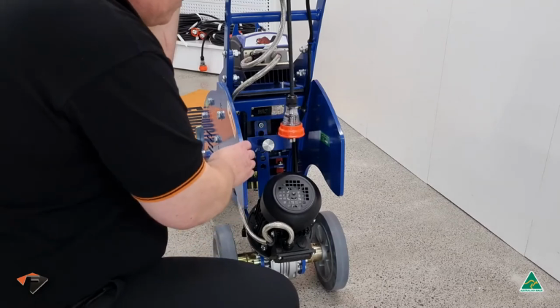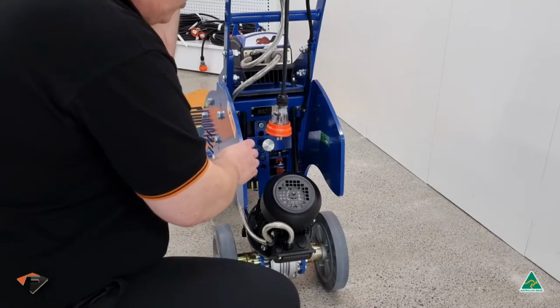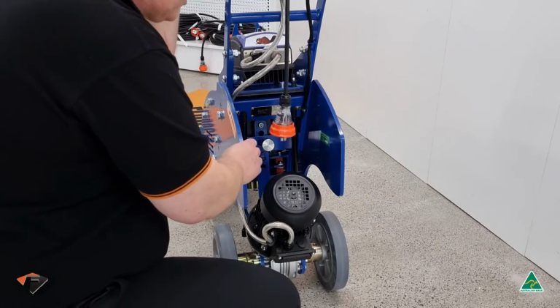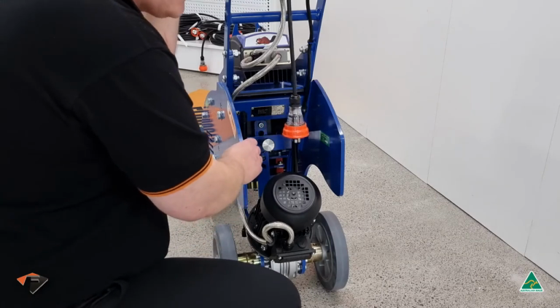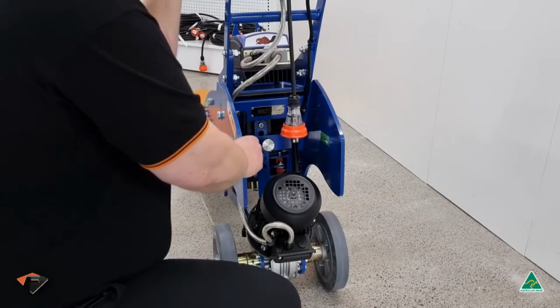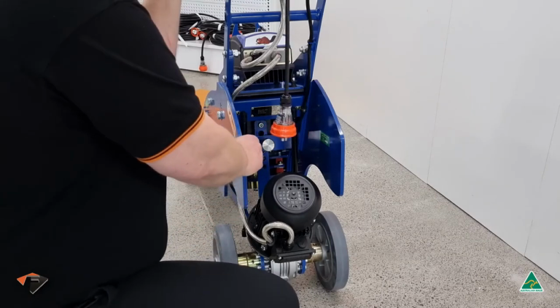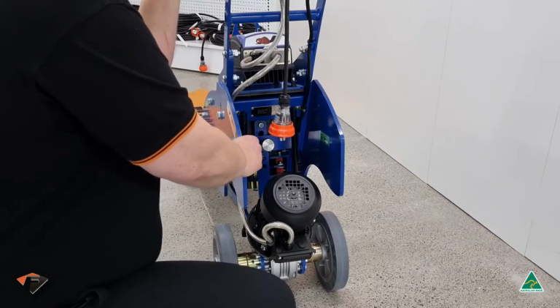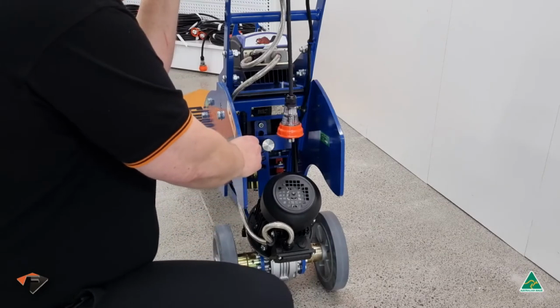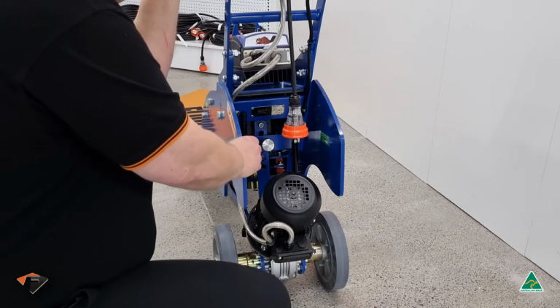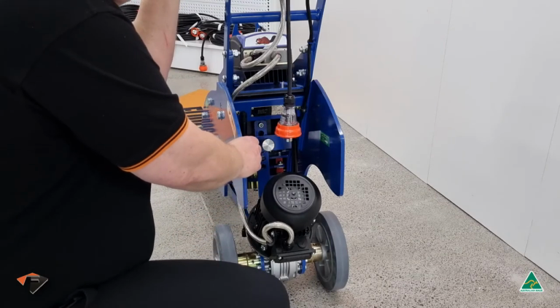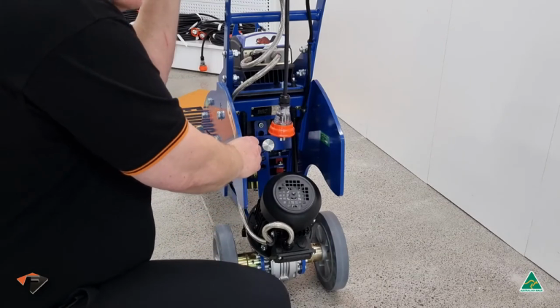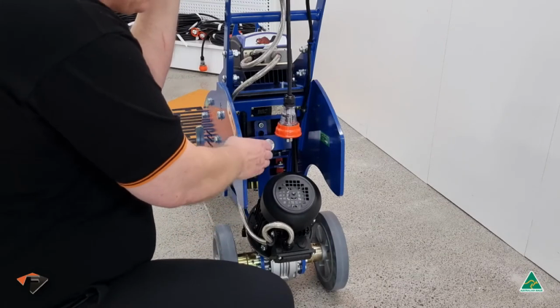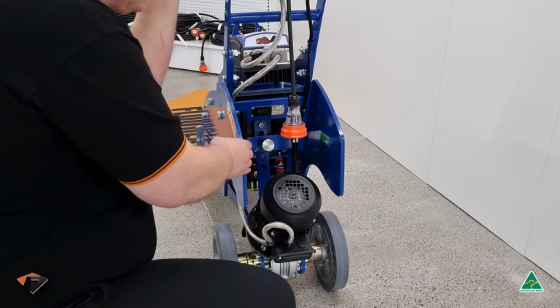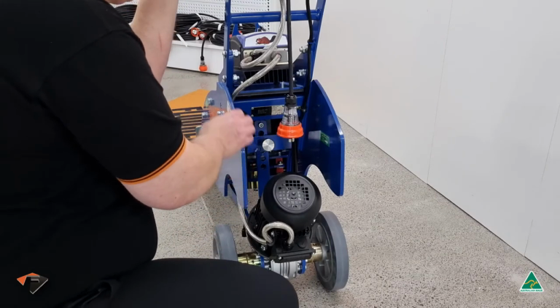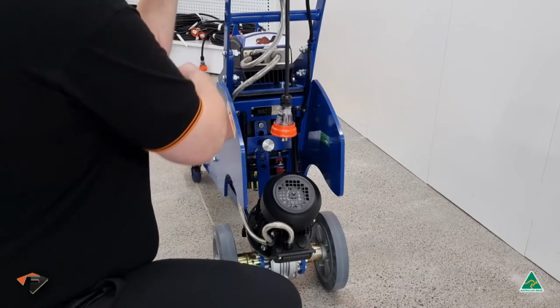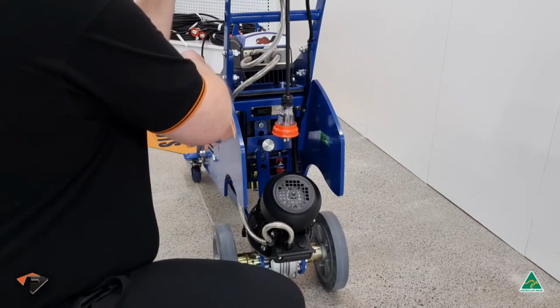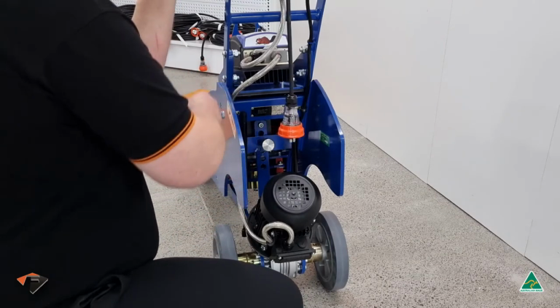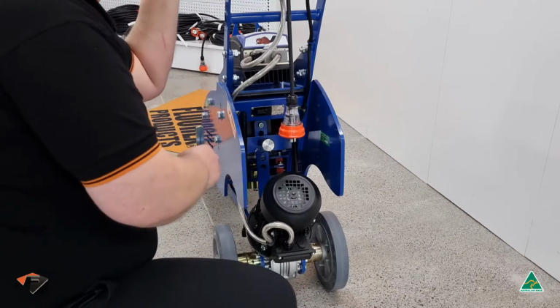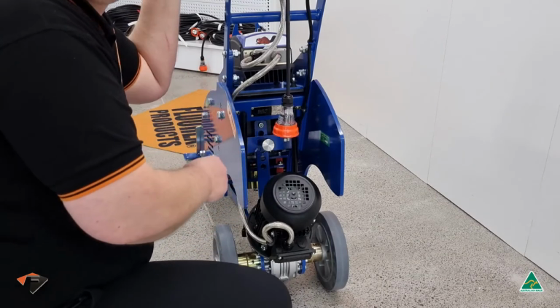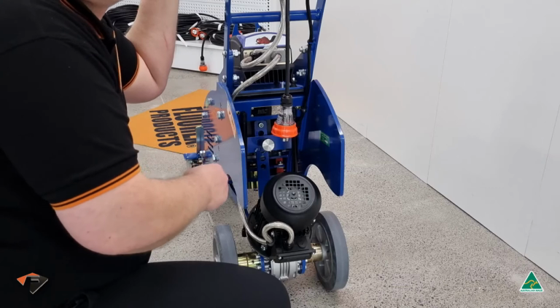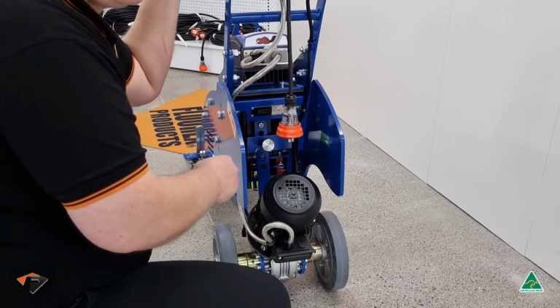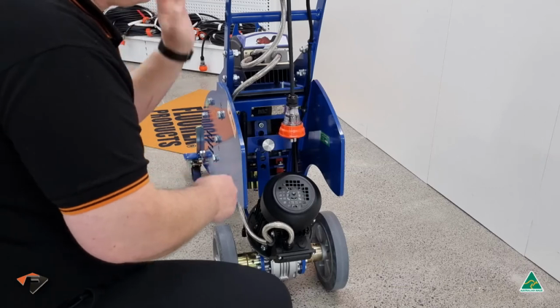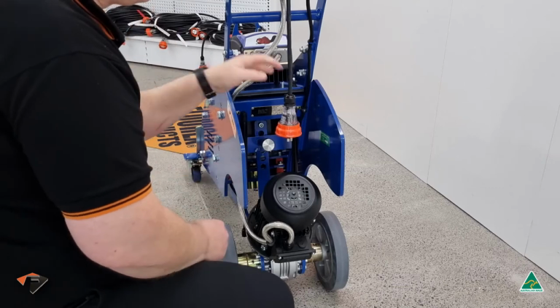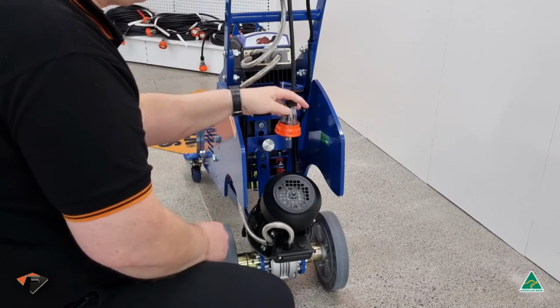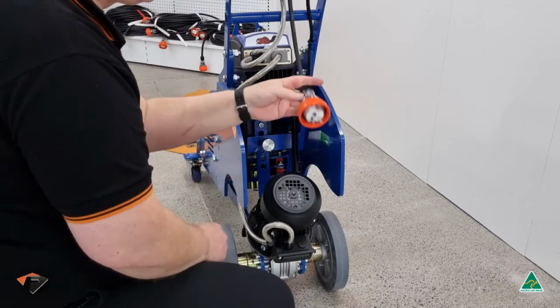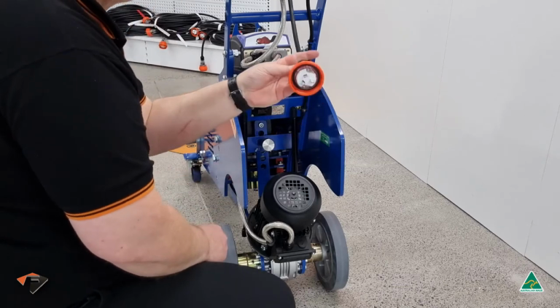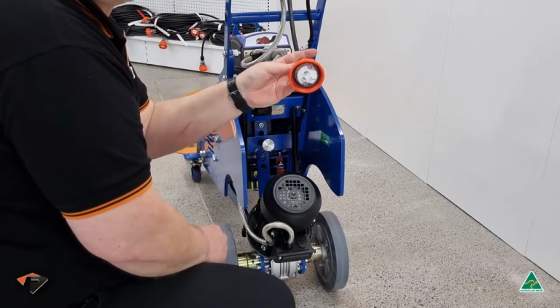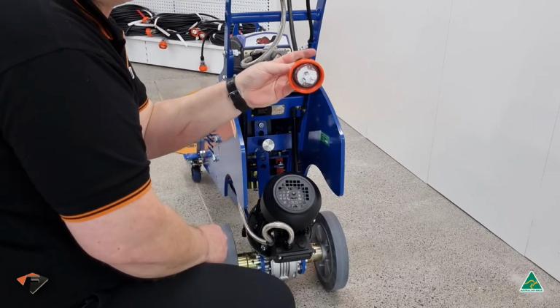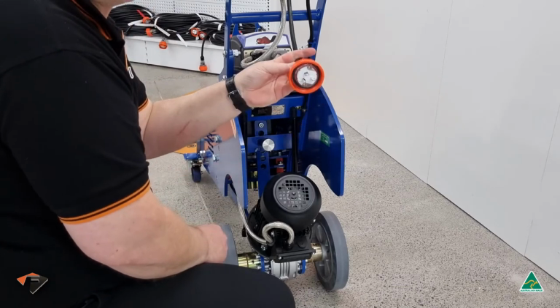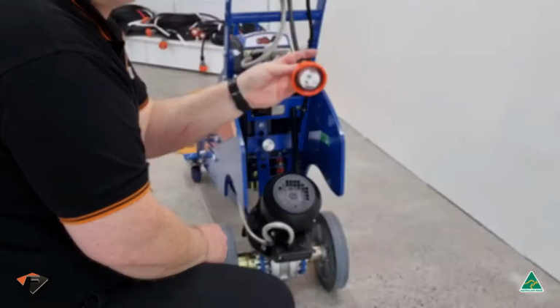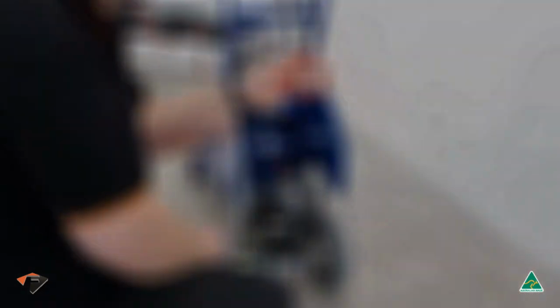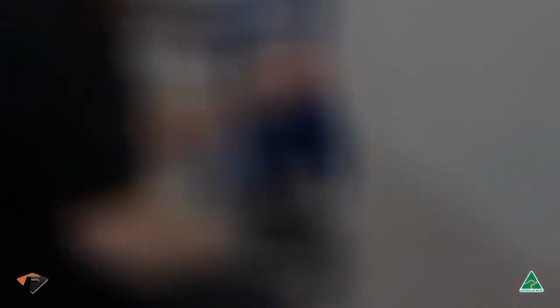Always make sure that when you're working, either on the back or changing the blade, that the power cord has been physically disconnected.